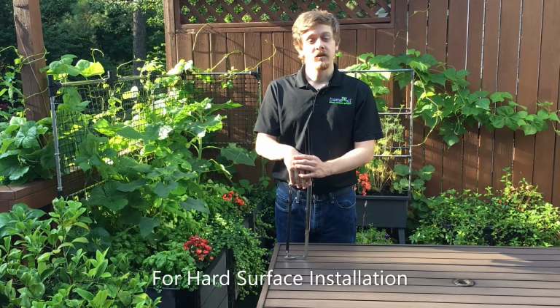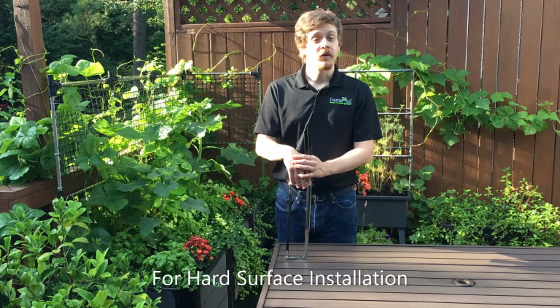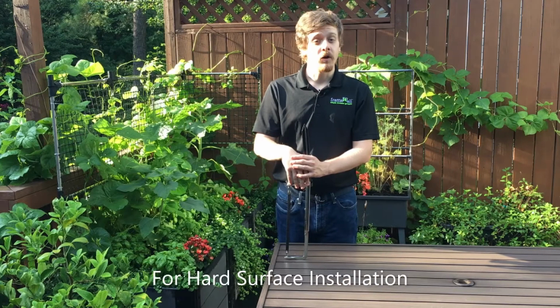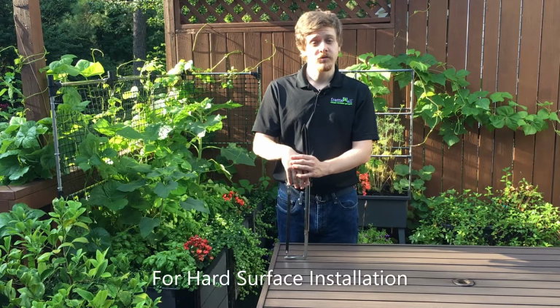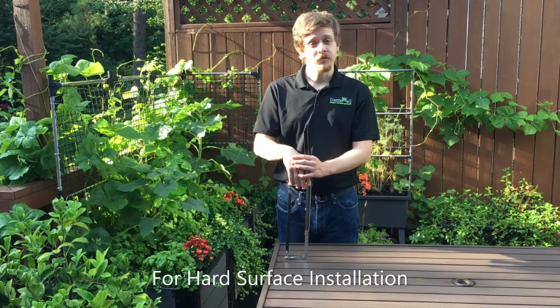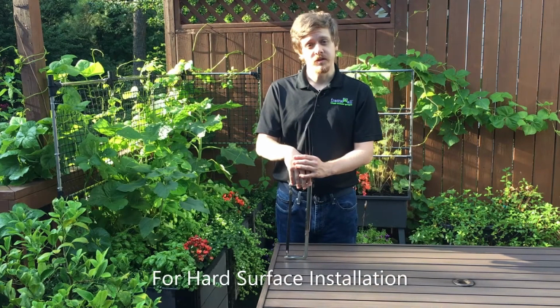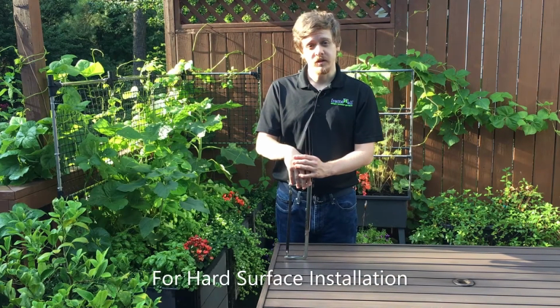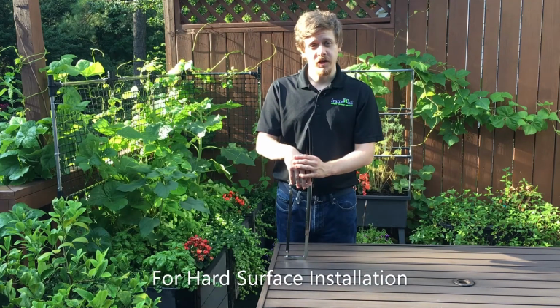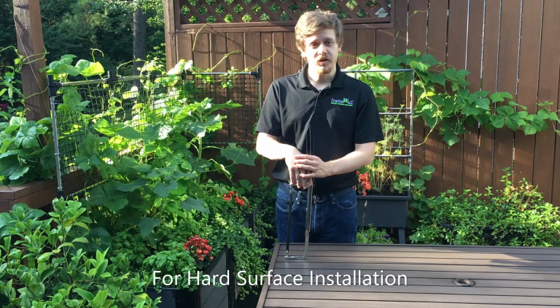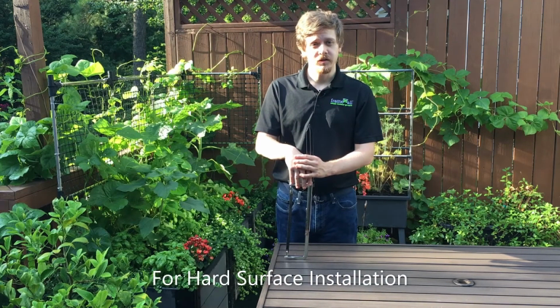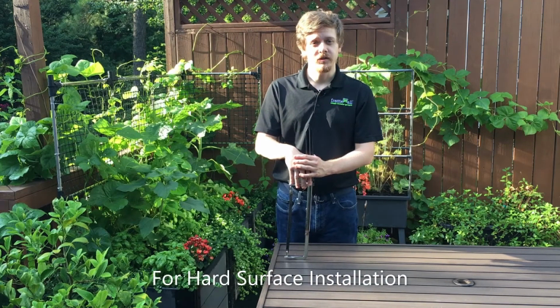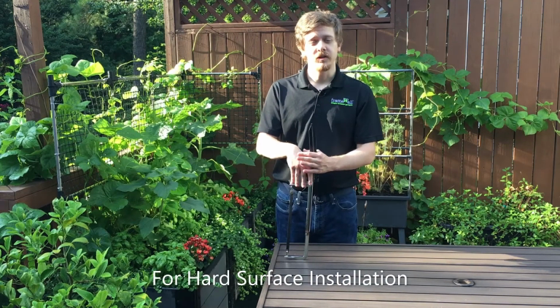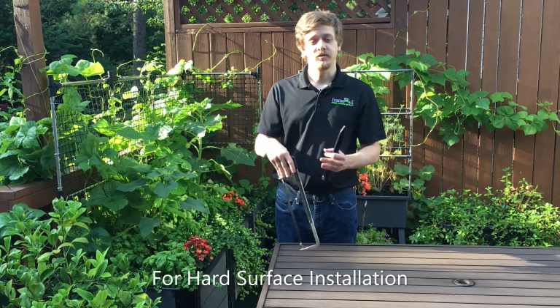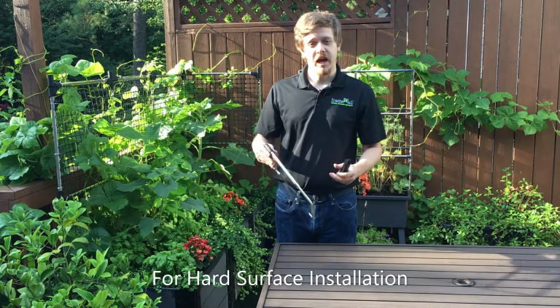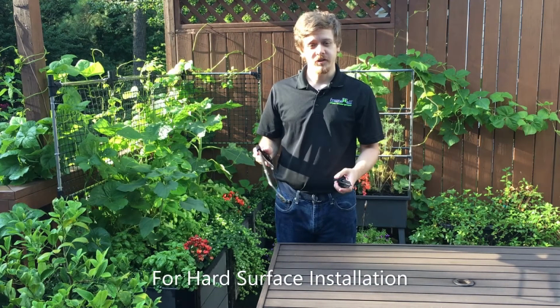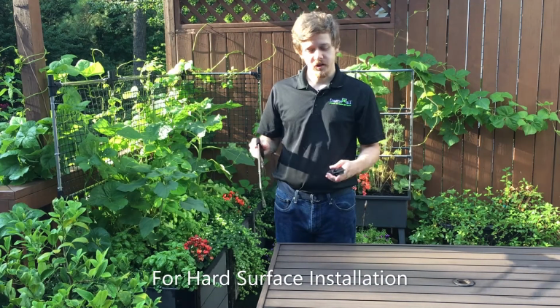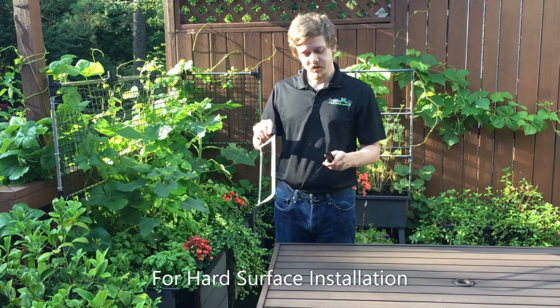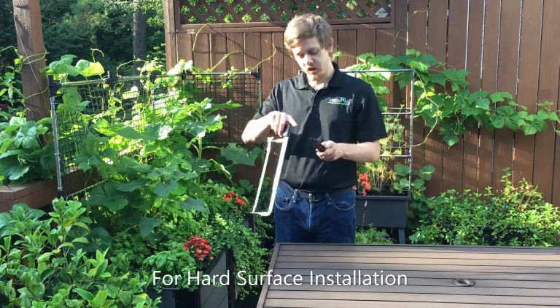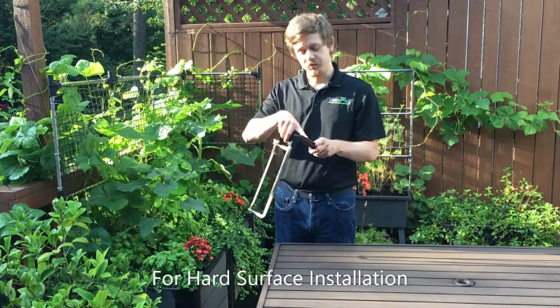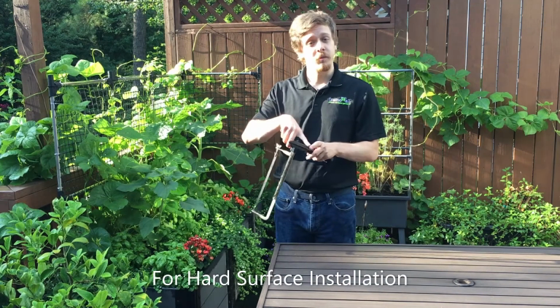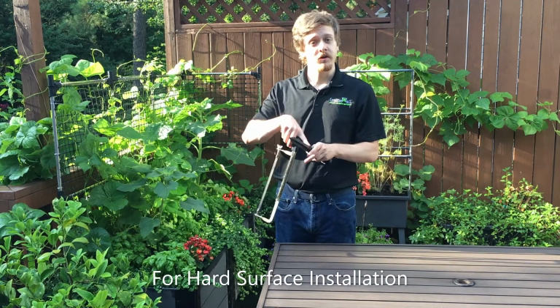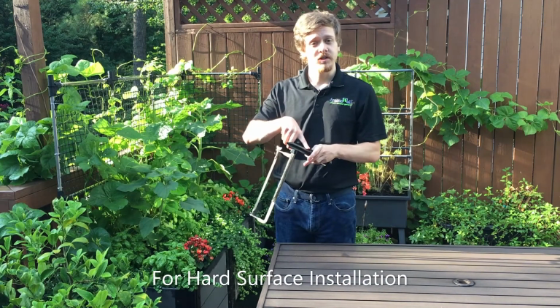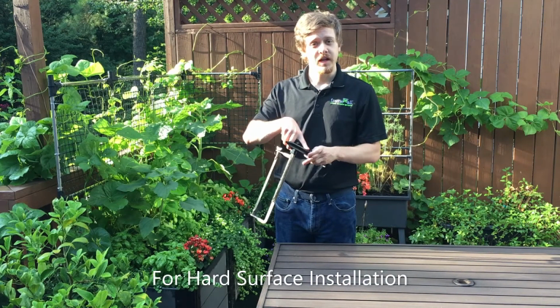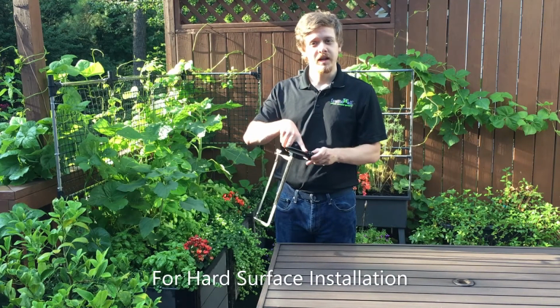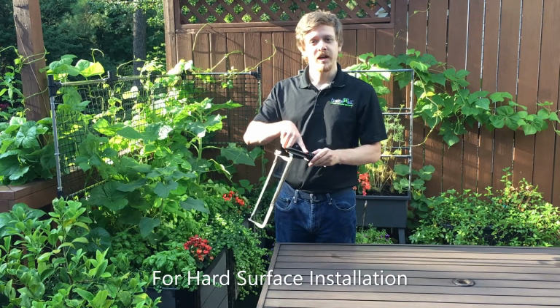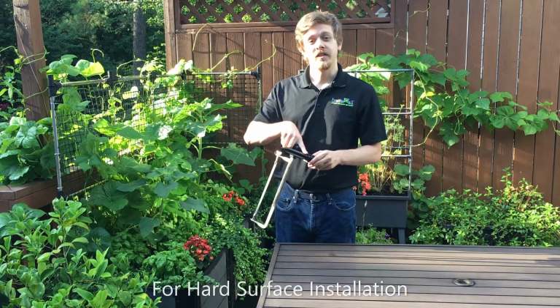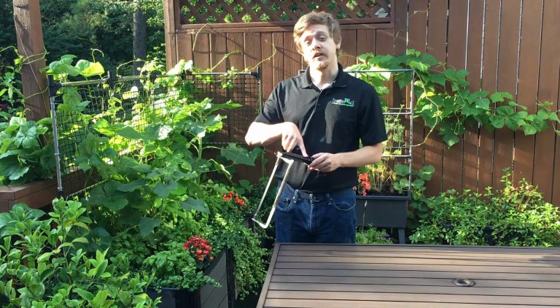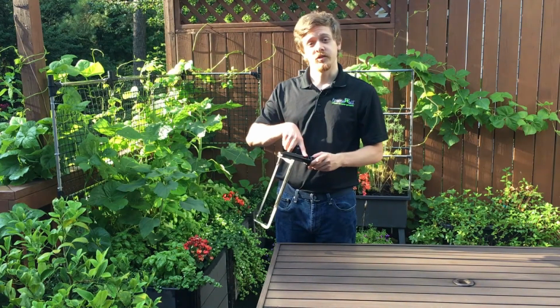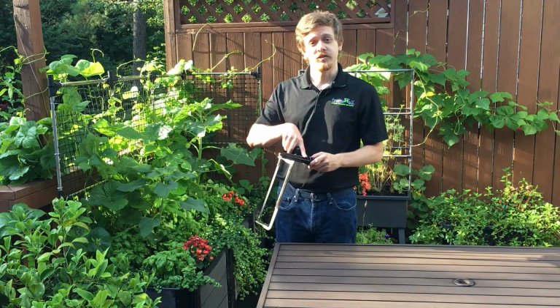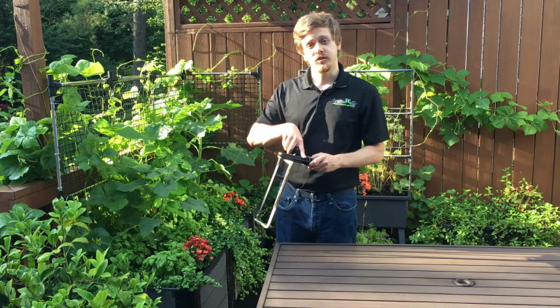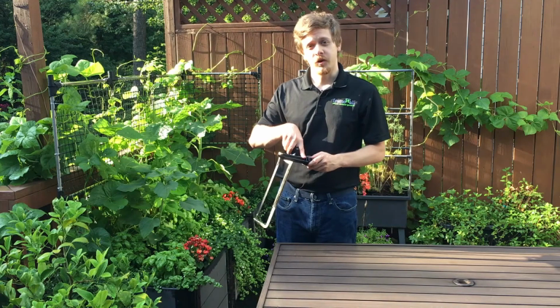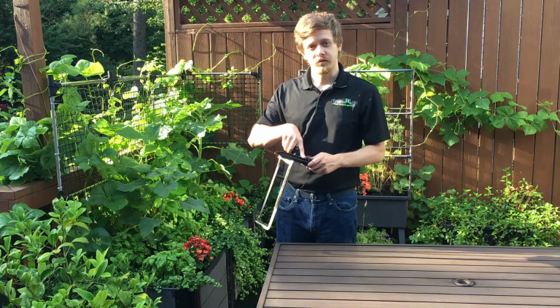For hard surface installation, you can use a hacksaw to cut off the part of the stake that inserts into the ground.